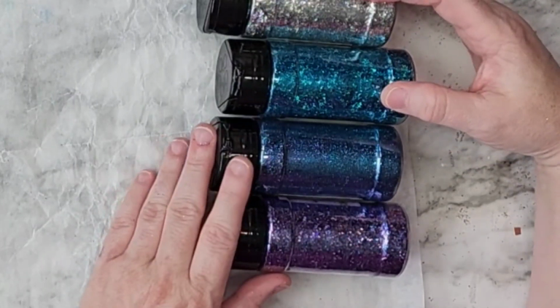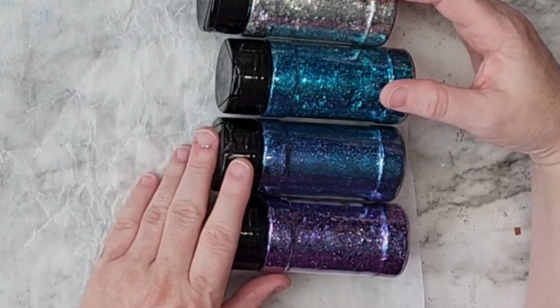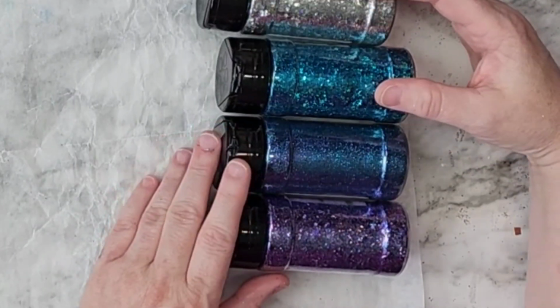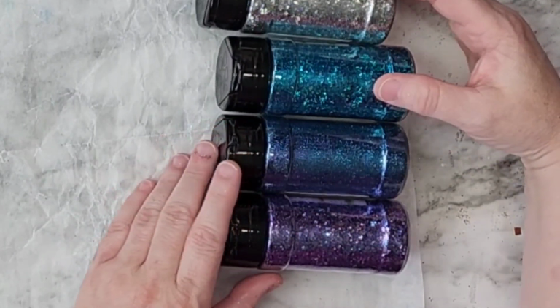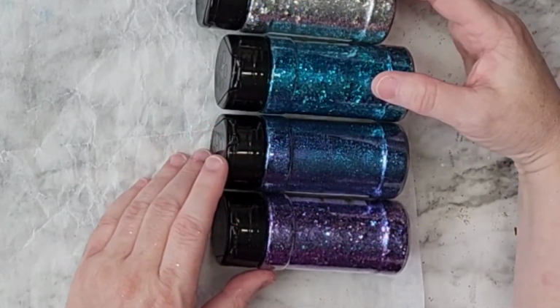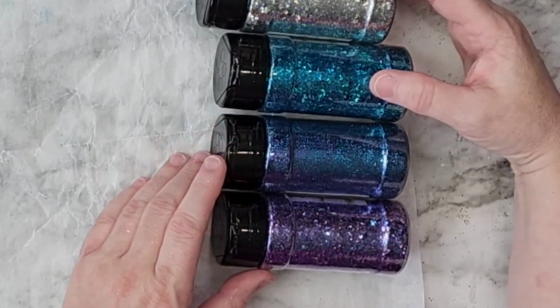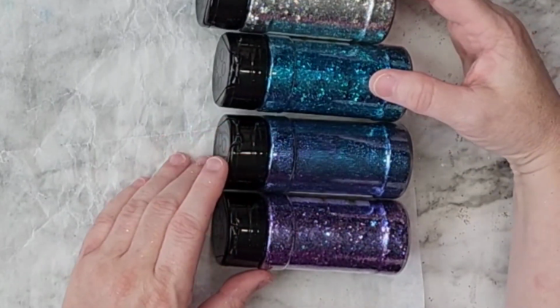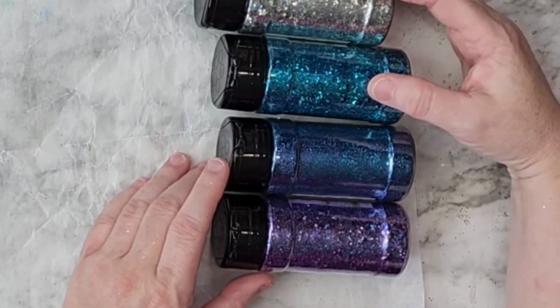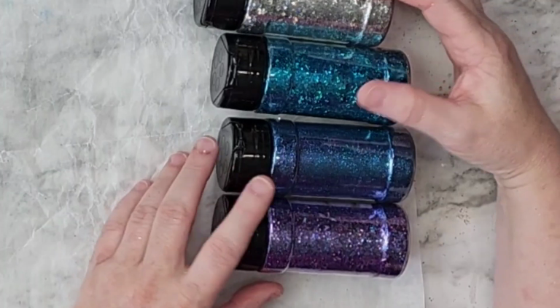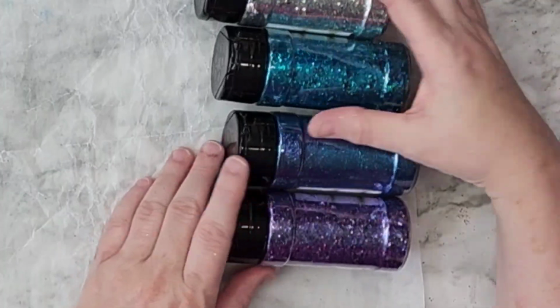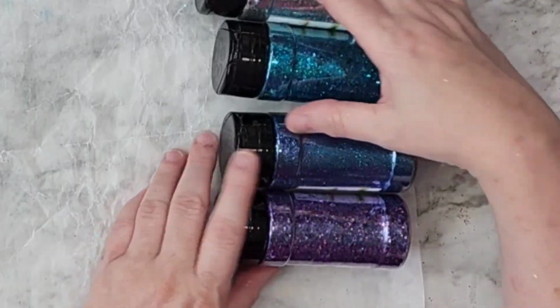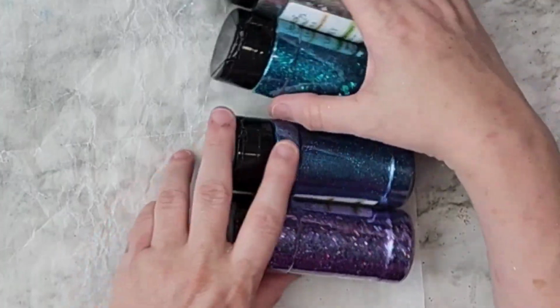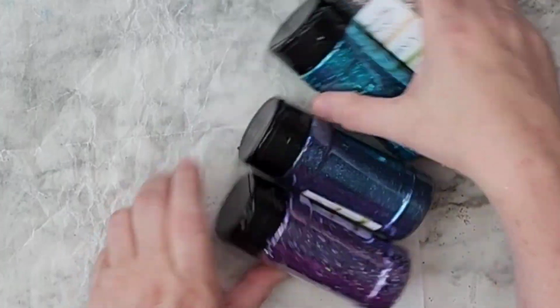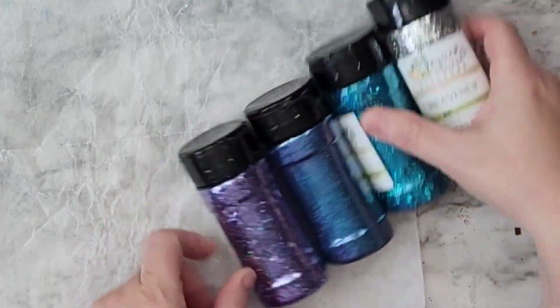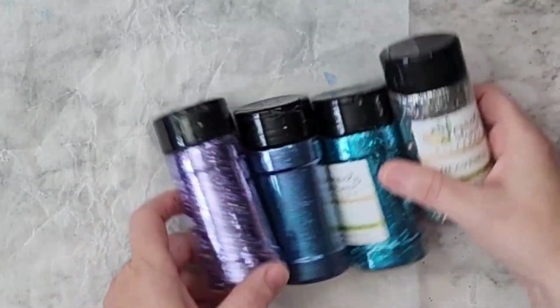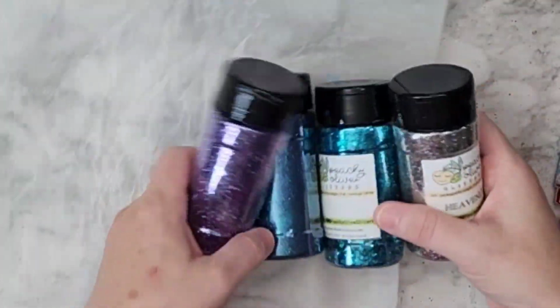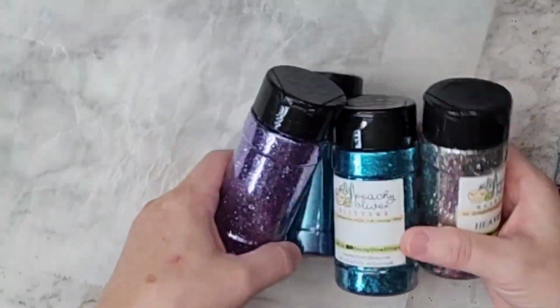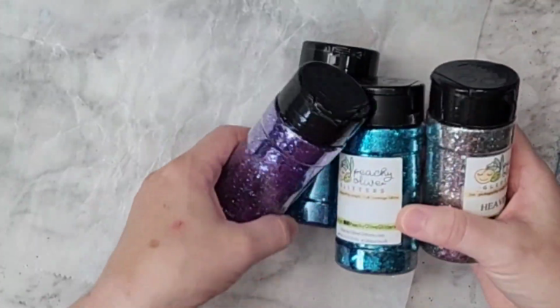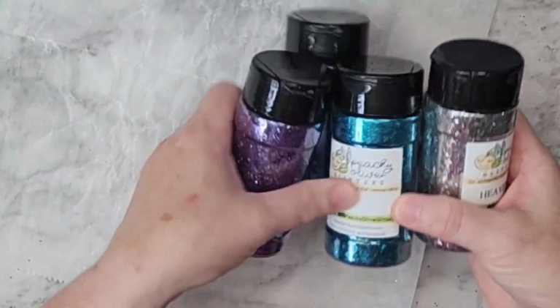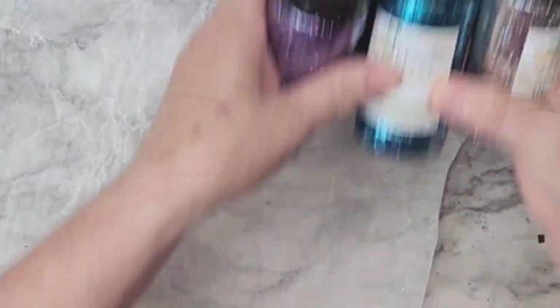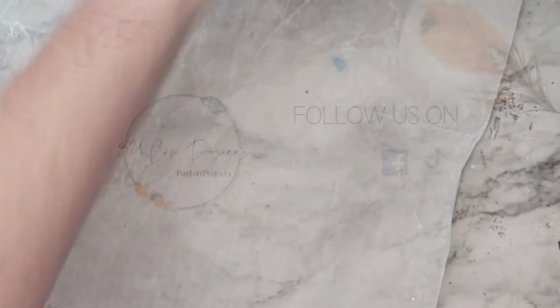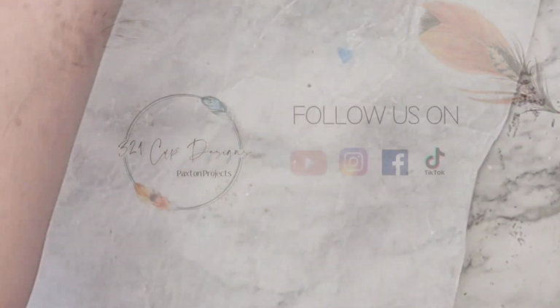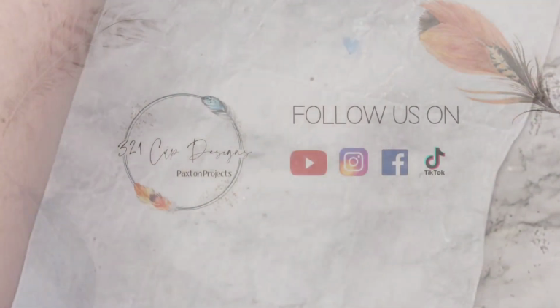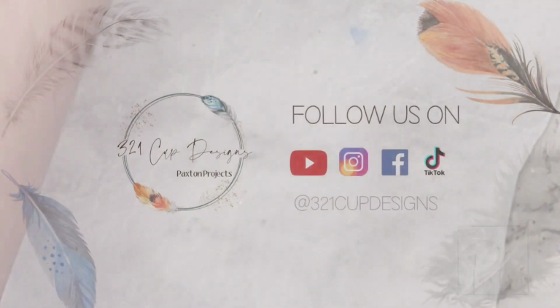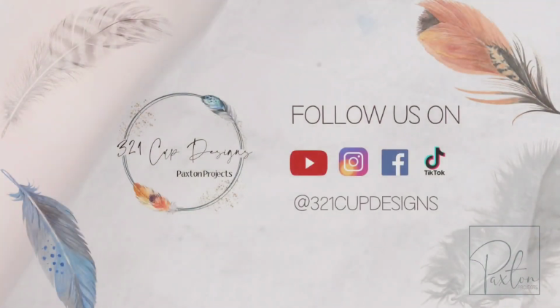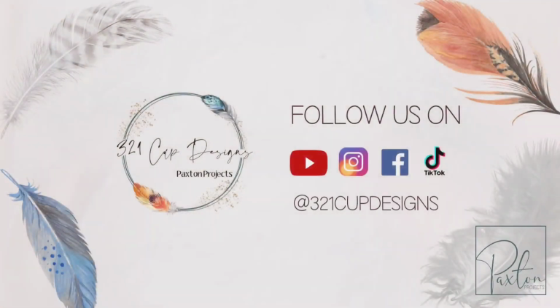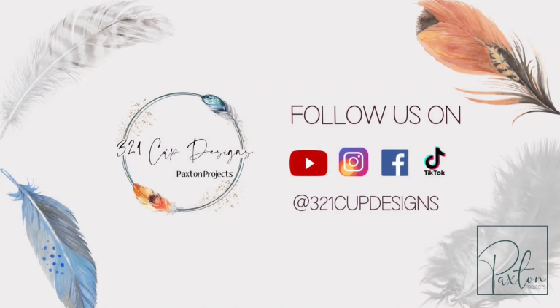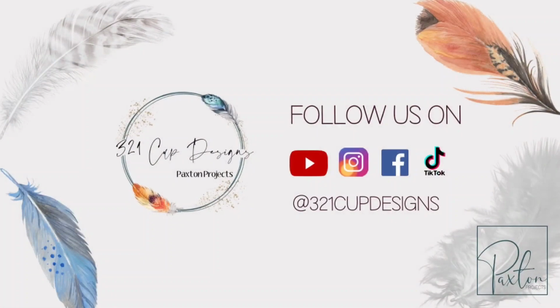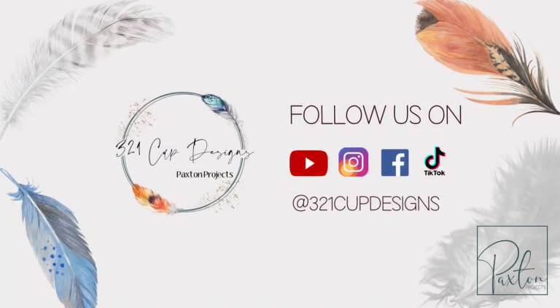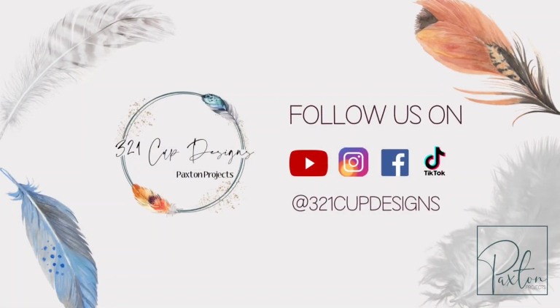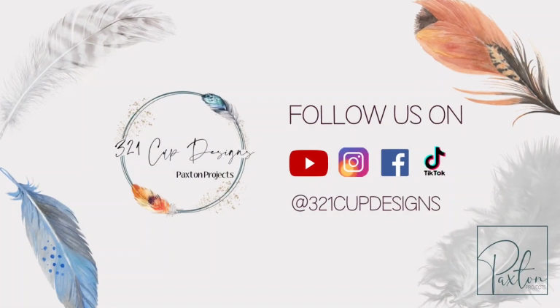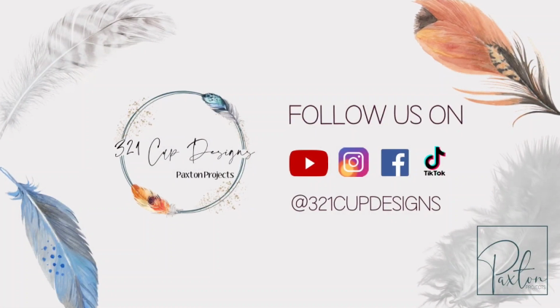Anyways, I'll see you next week. Thank you. Please join my Facebook group. I'll see you next time.